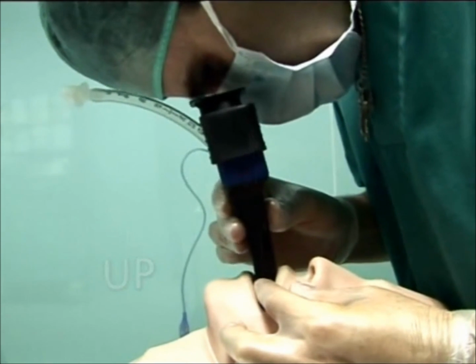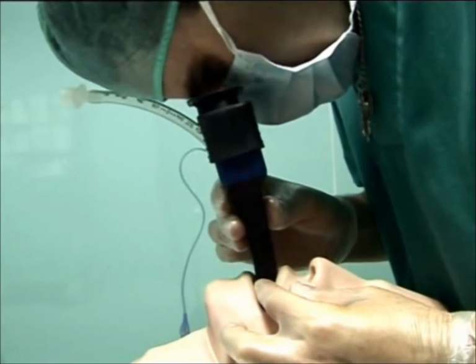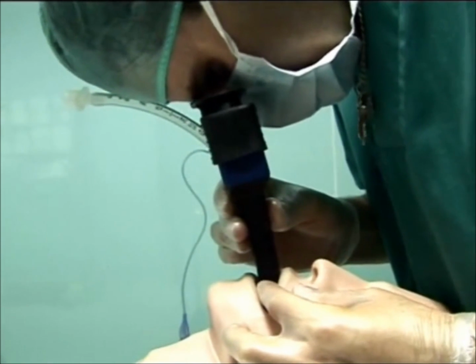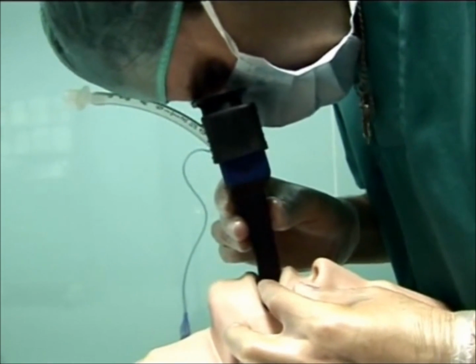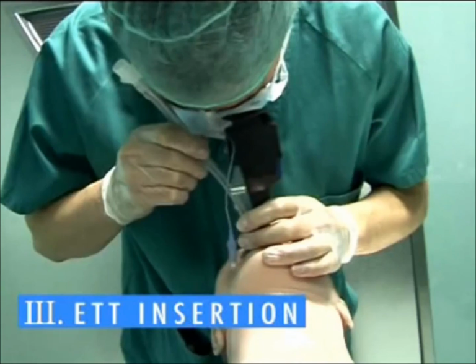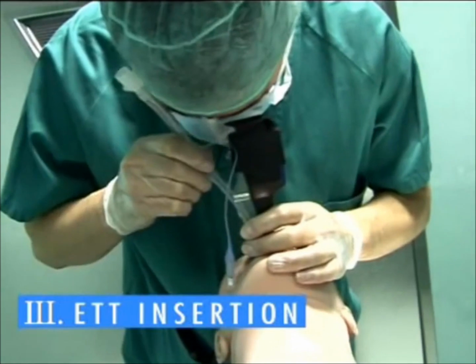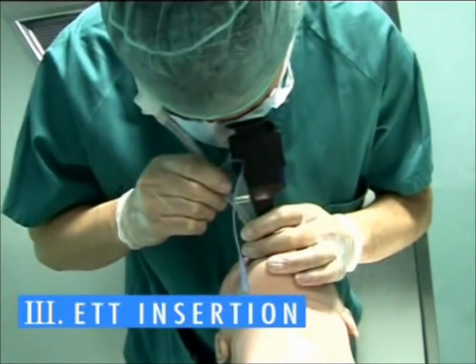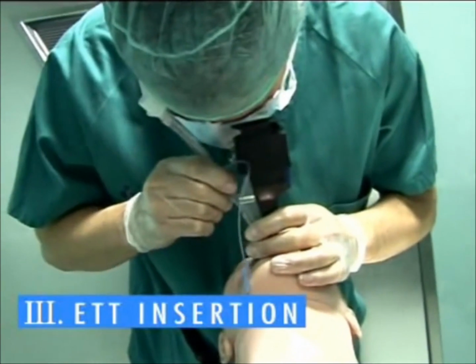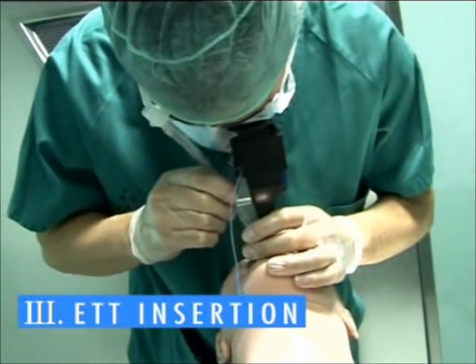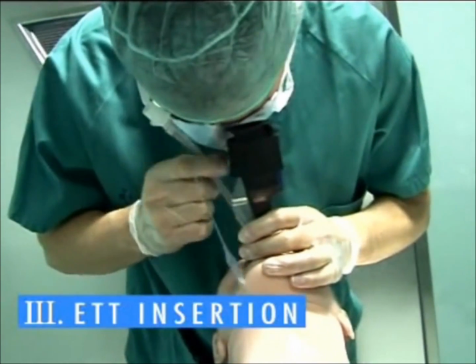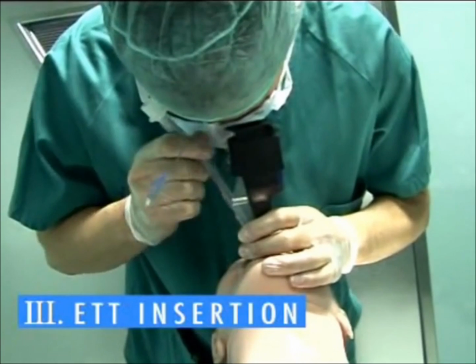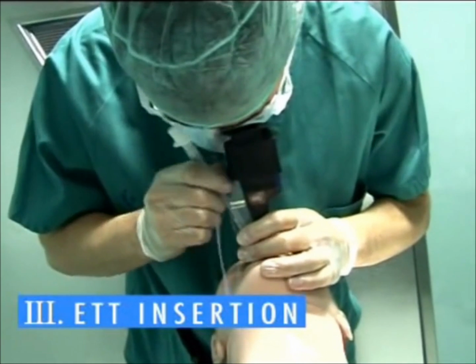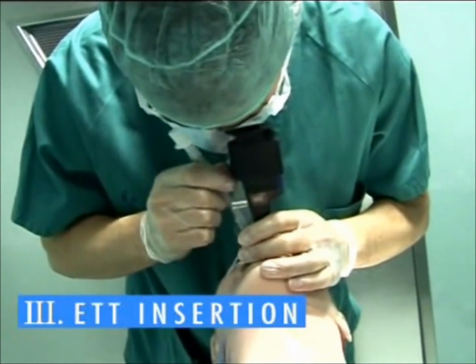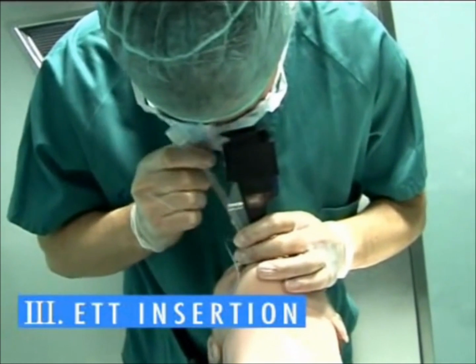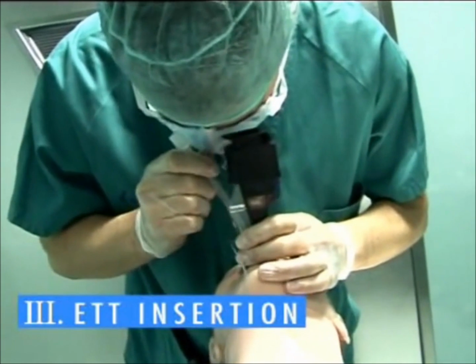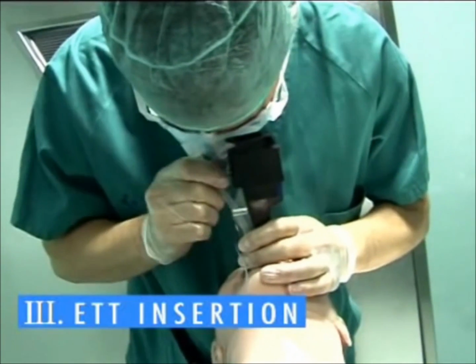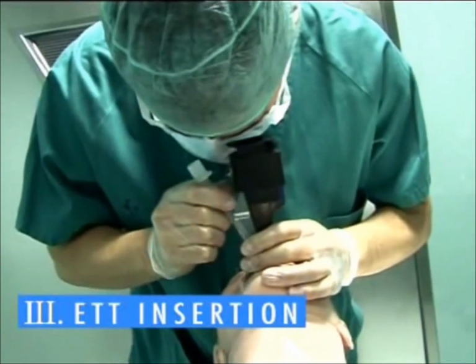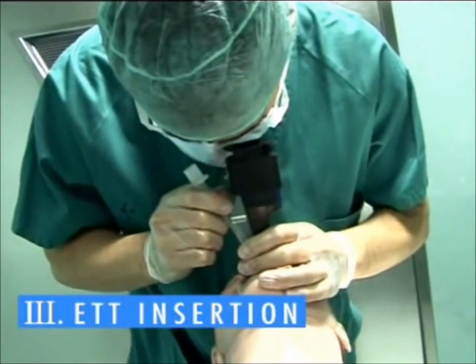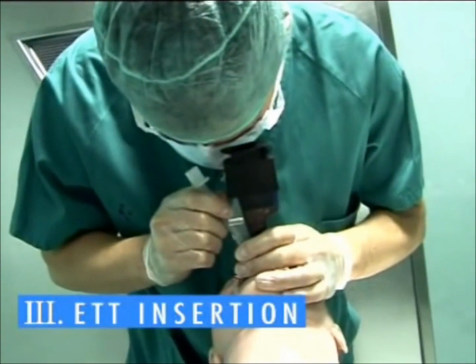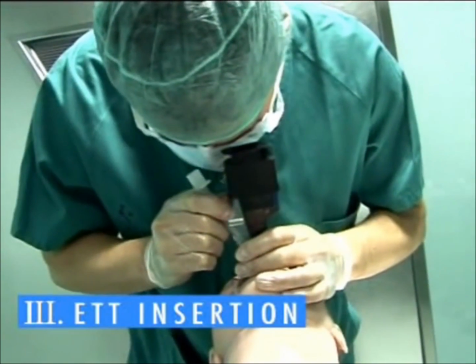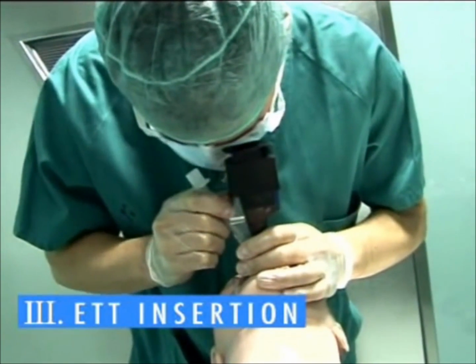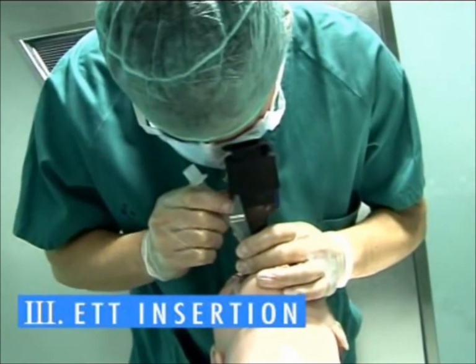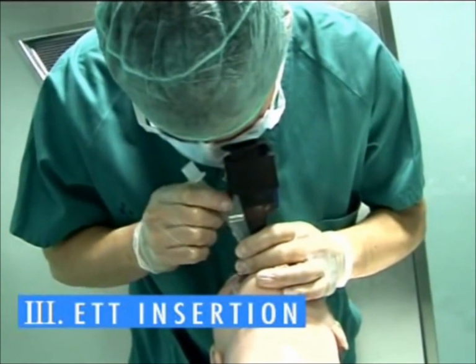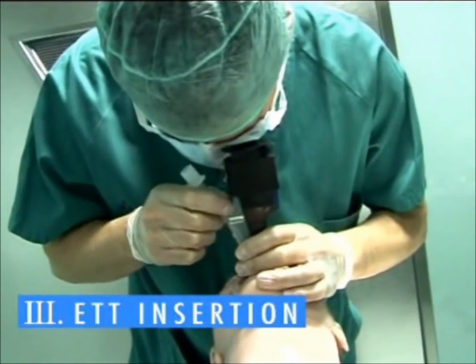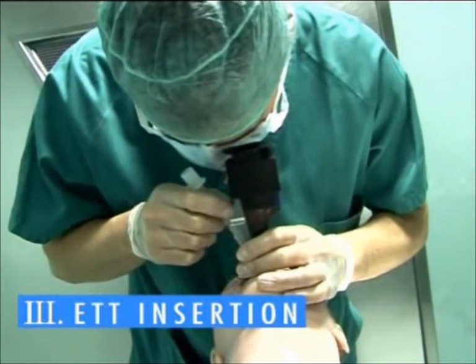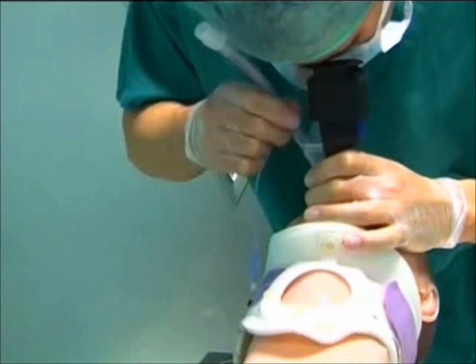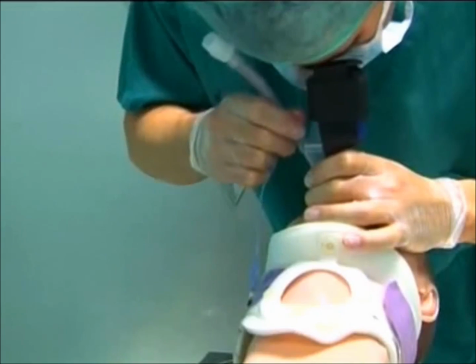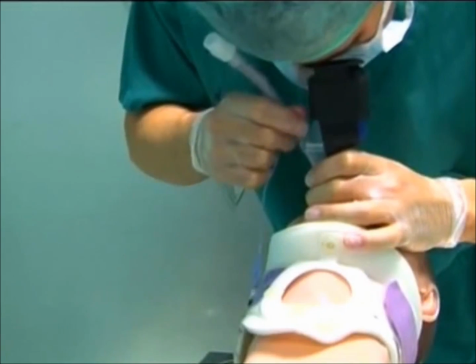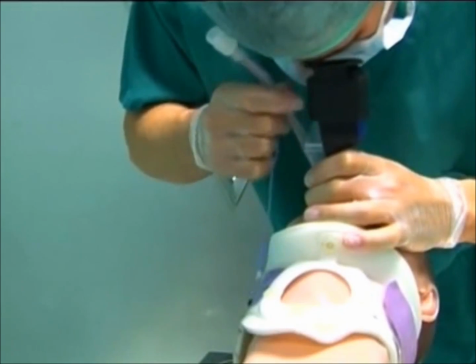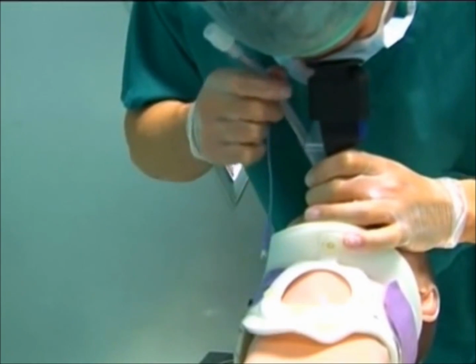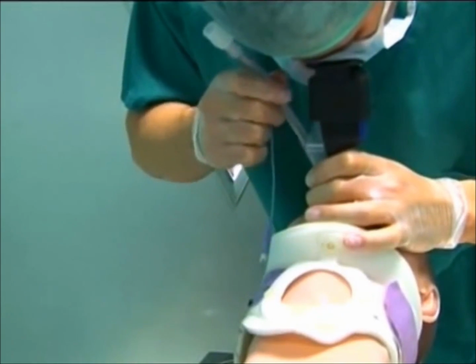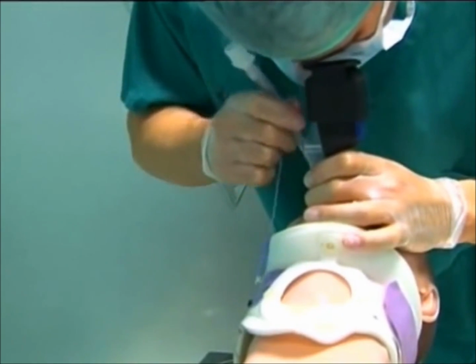Slowly push the ET tube in without twisting. Only advance when the vocal cords are in the centre of the image.